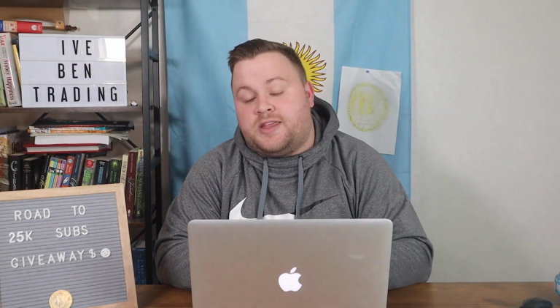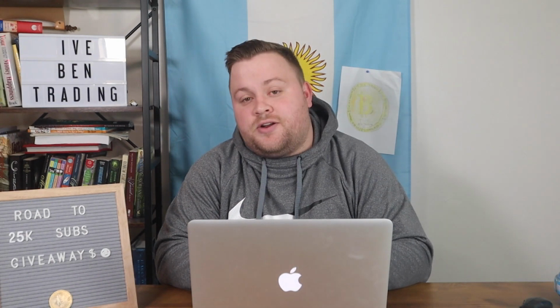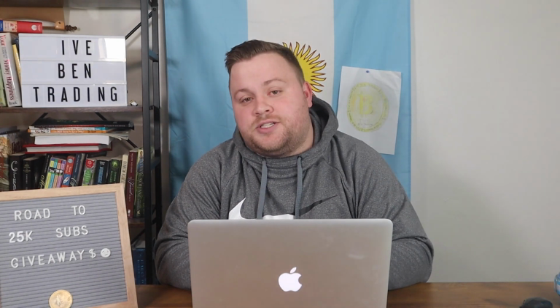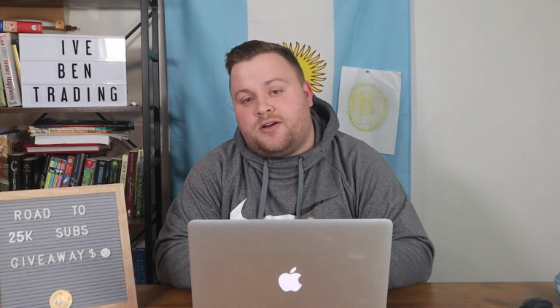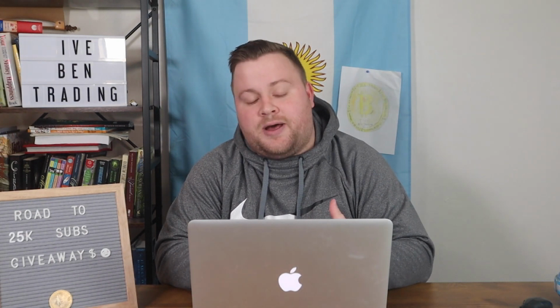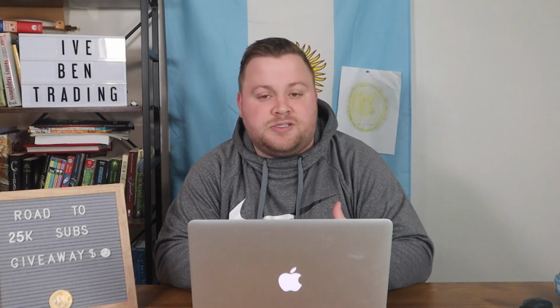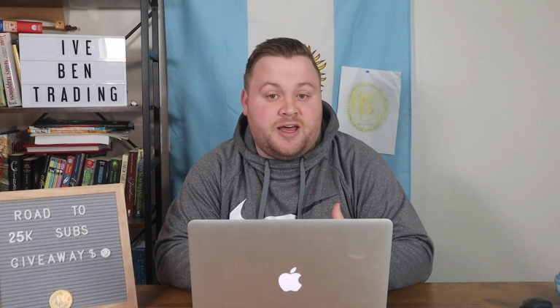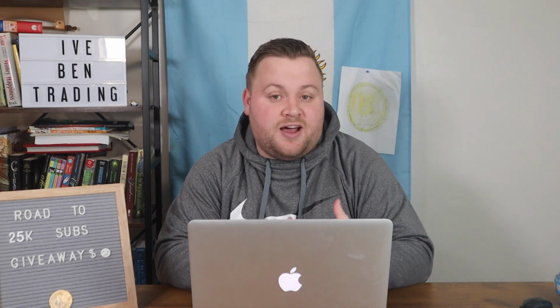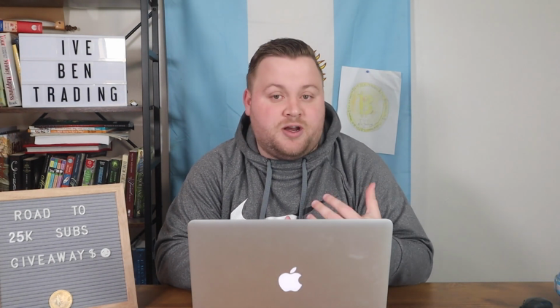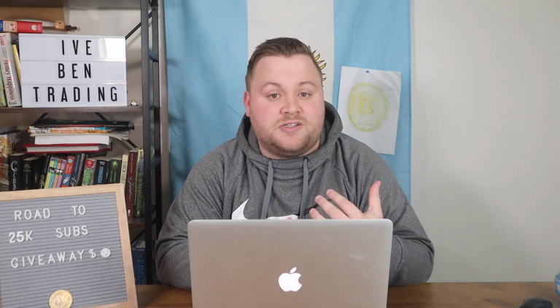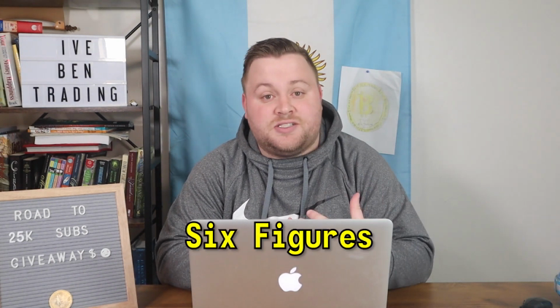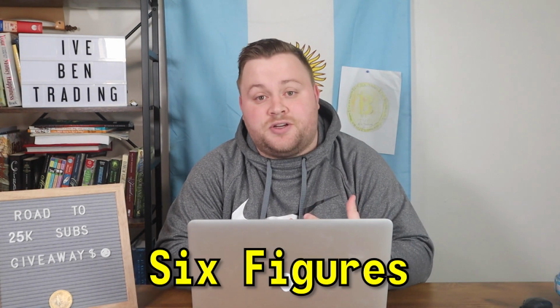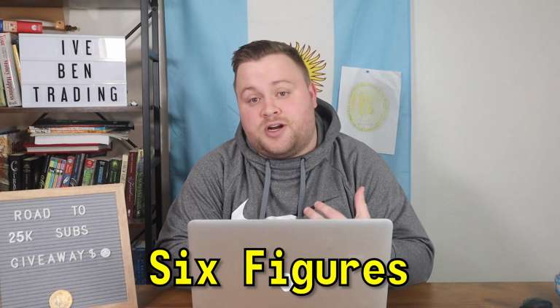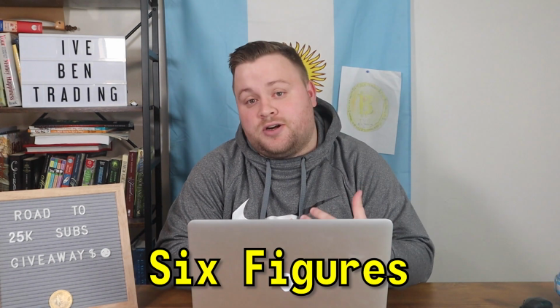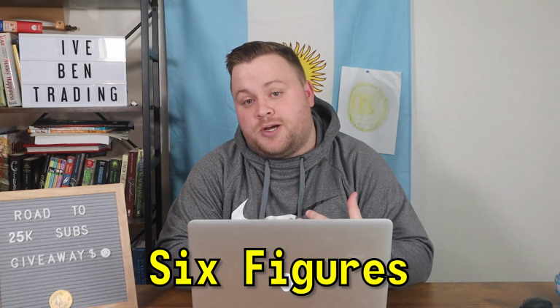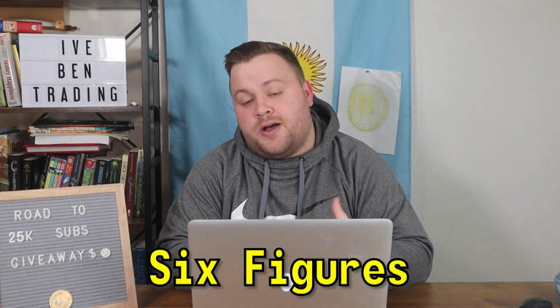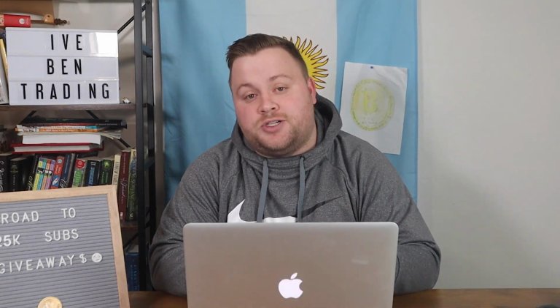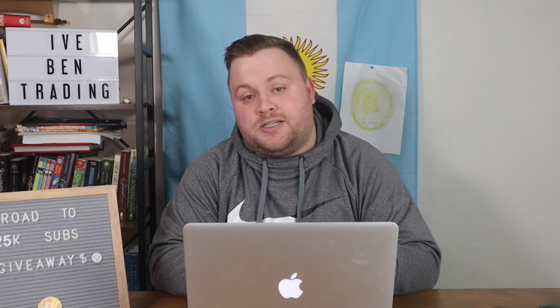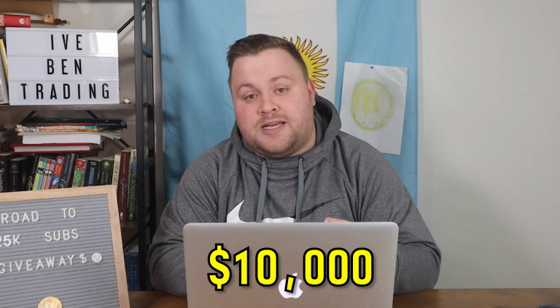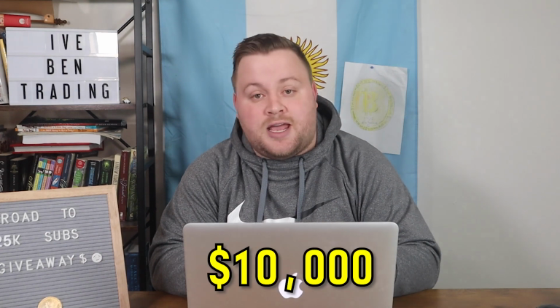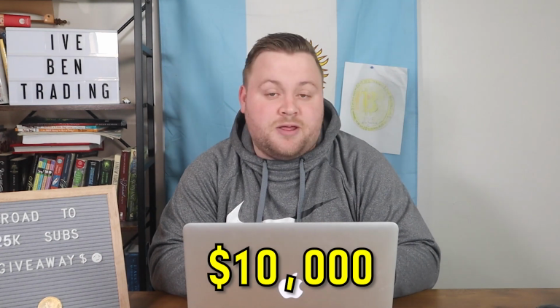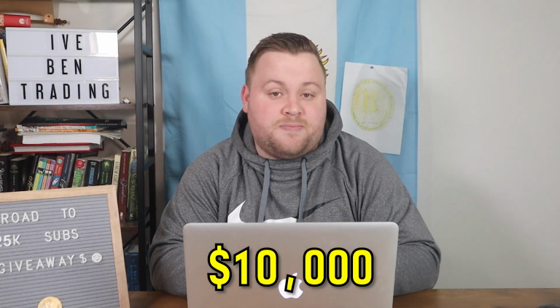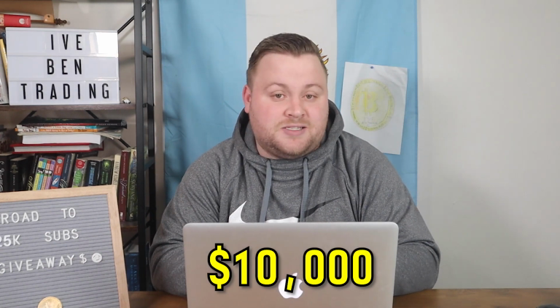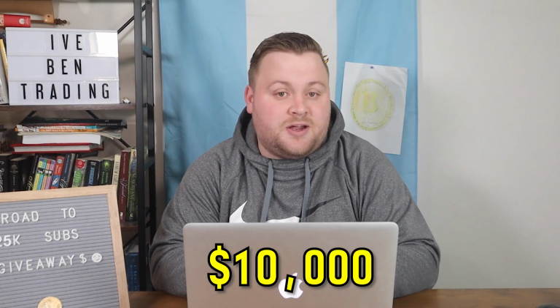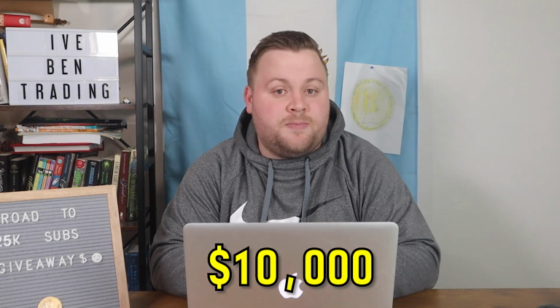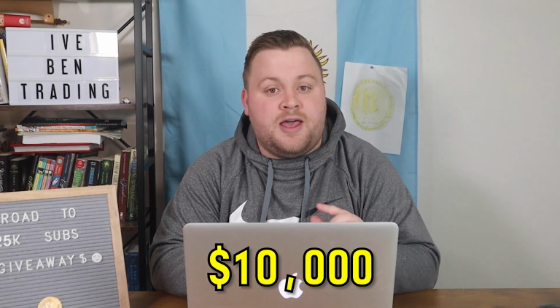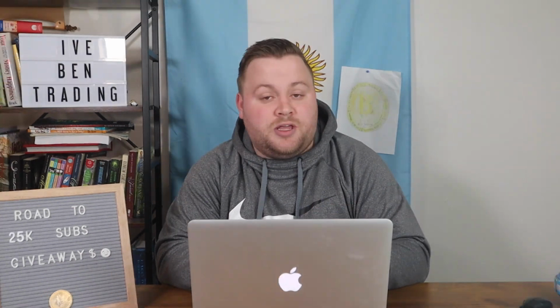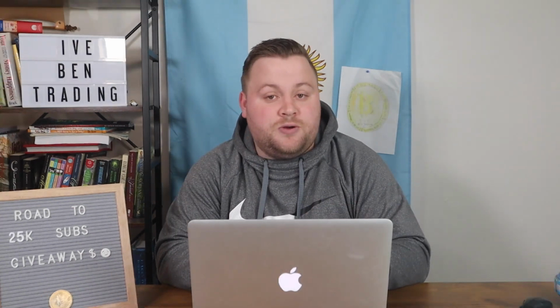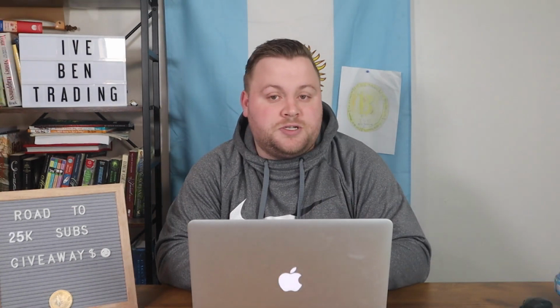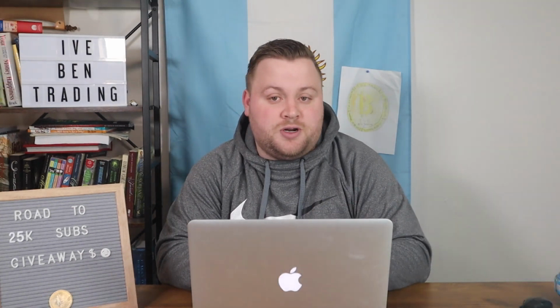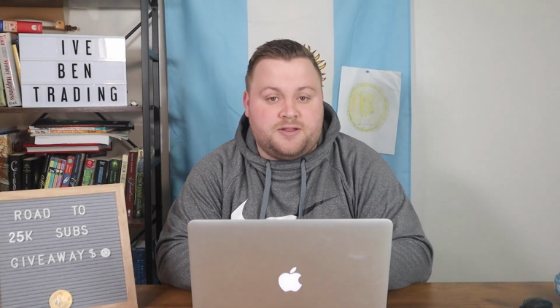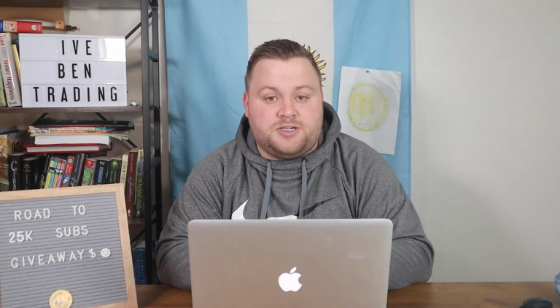For those of you that are new to the channel, my name is Ben. I've made over six figures trading crypto. I'm on a journey to $10k a month of passive income and I want you to join me on this journey.